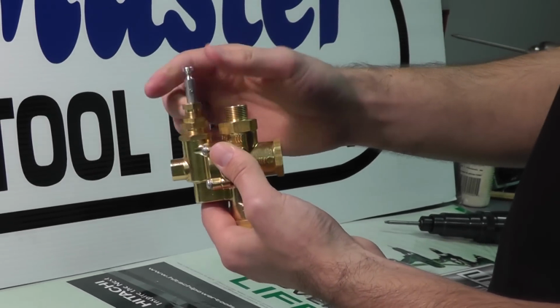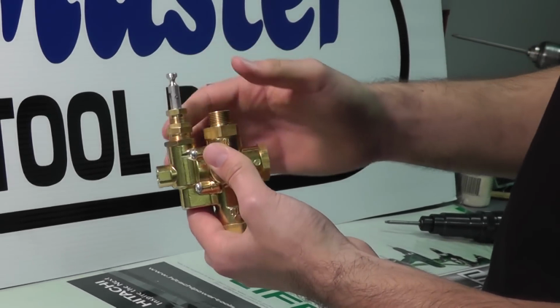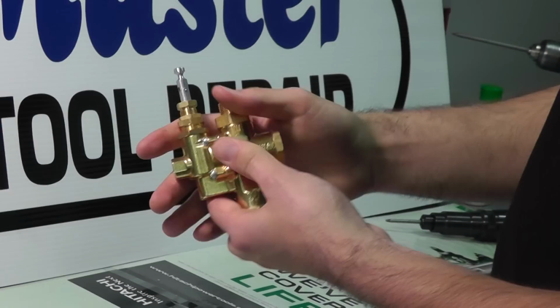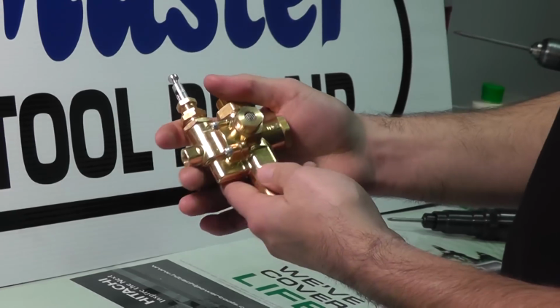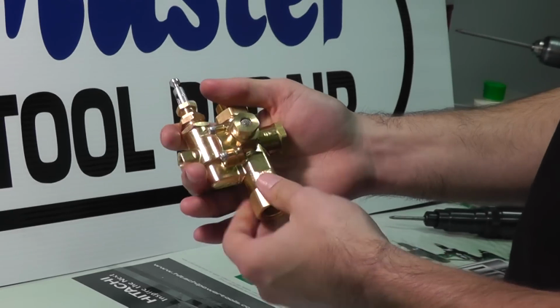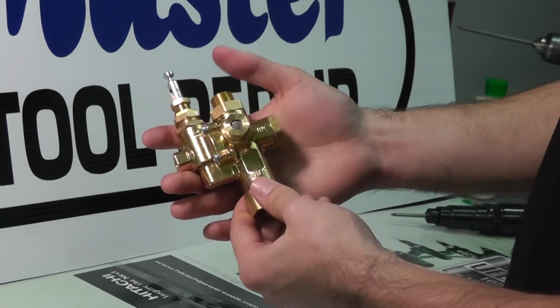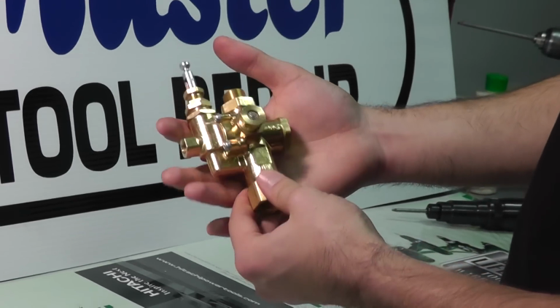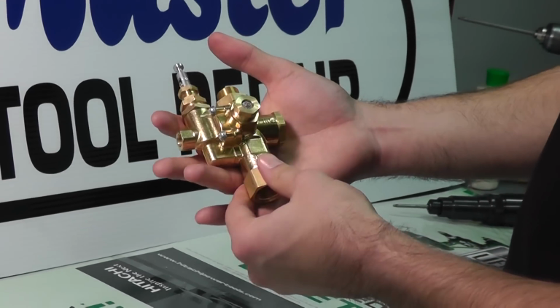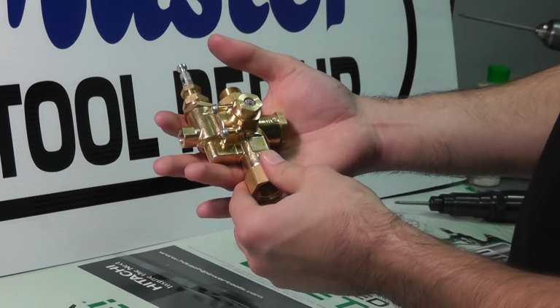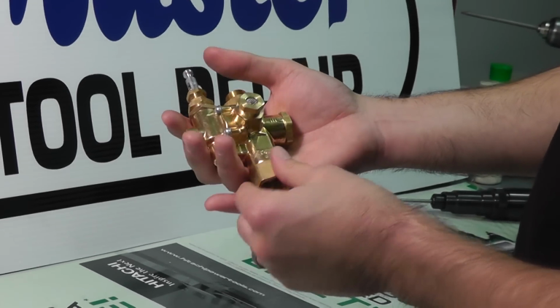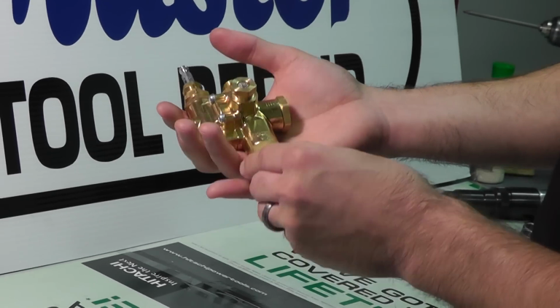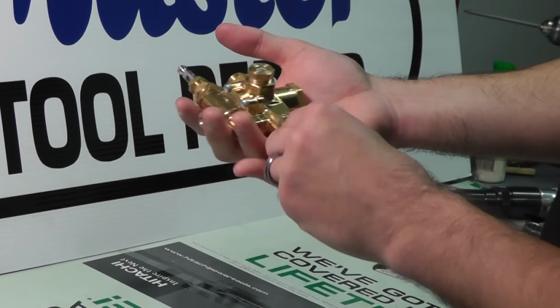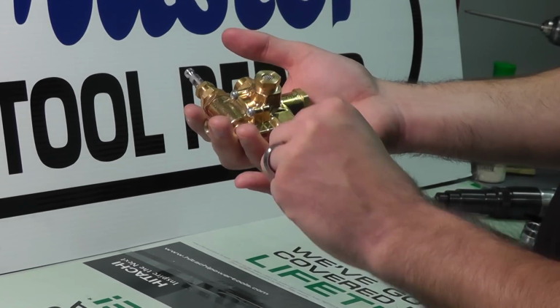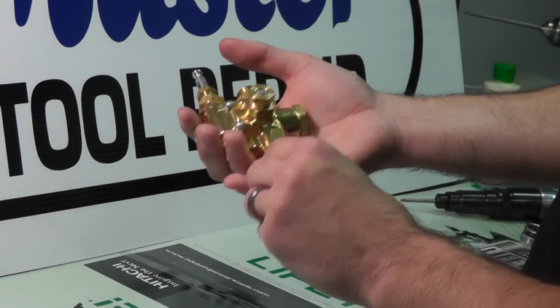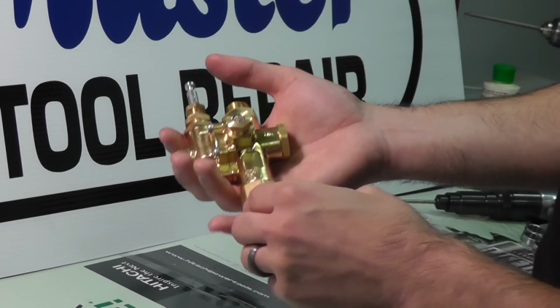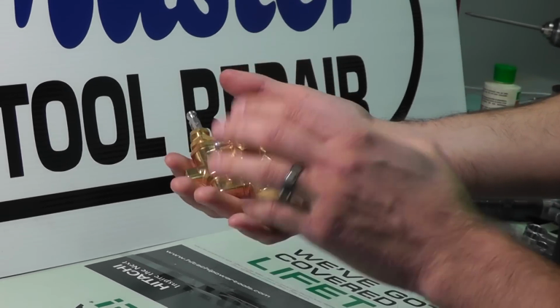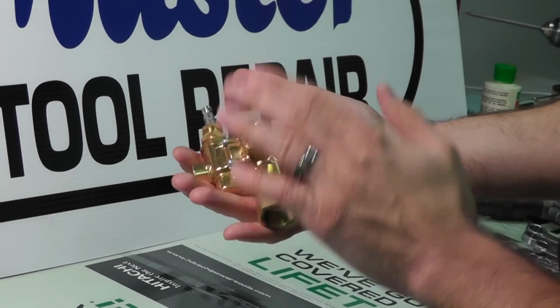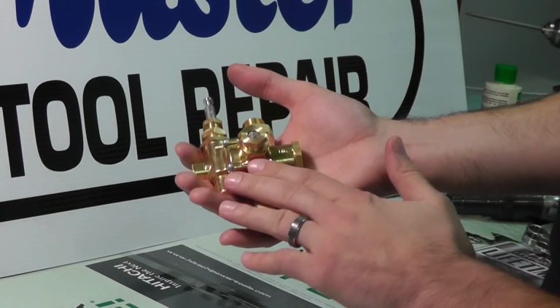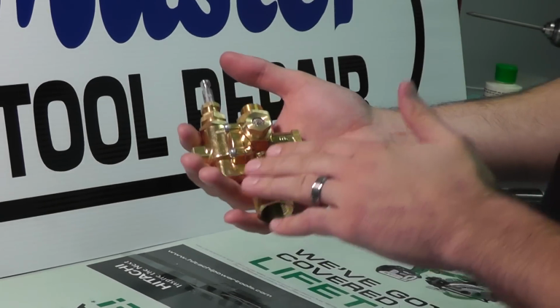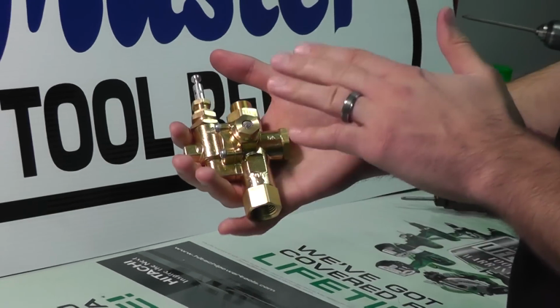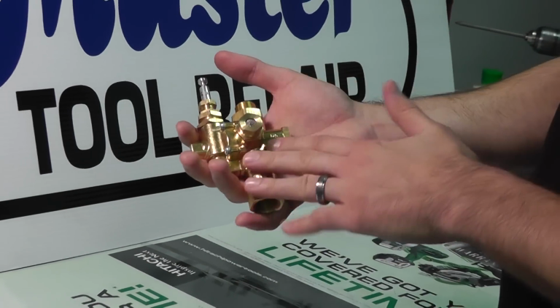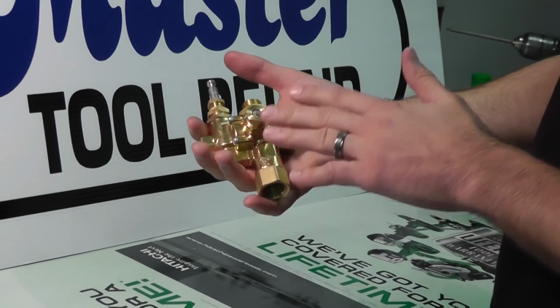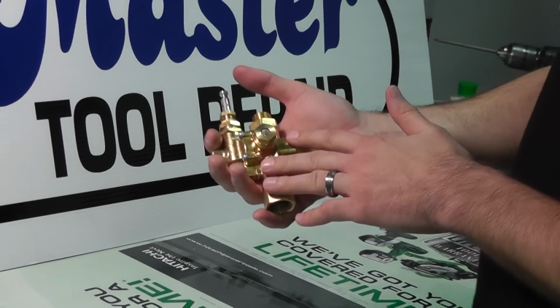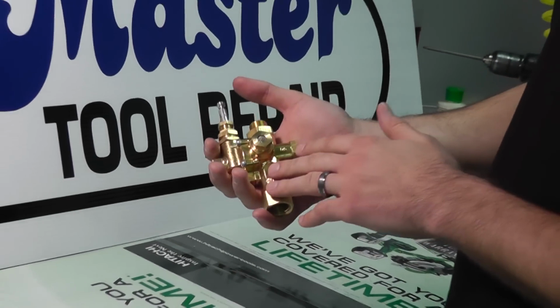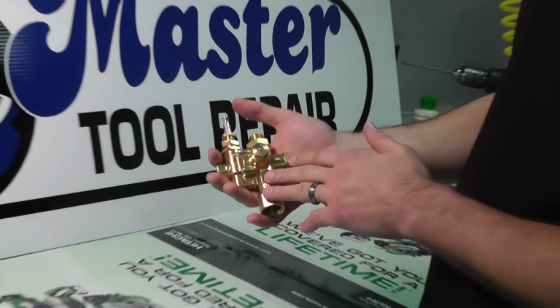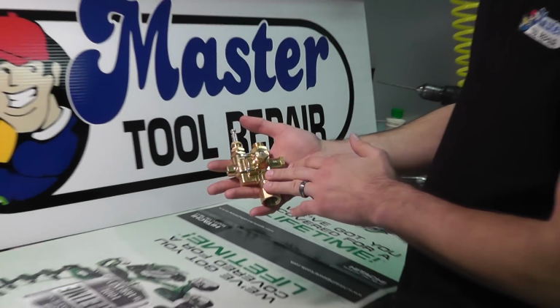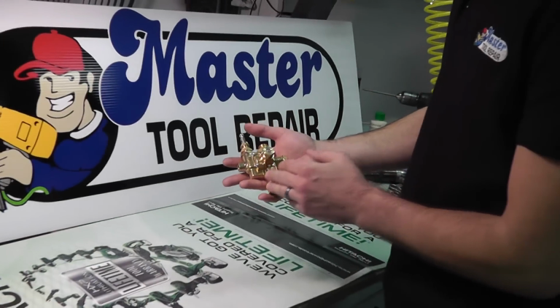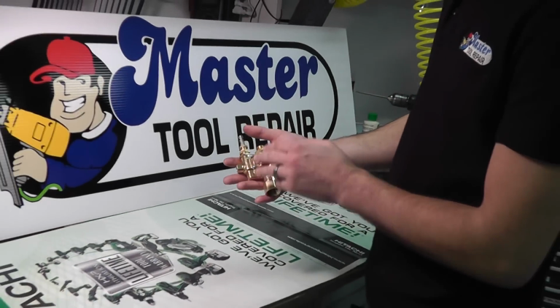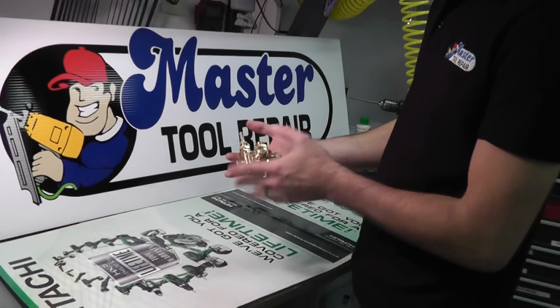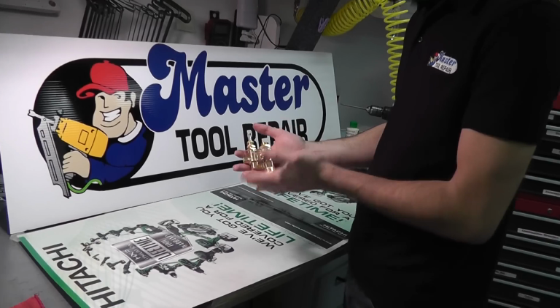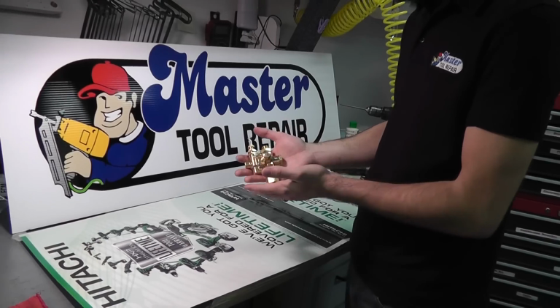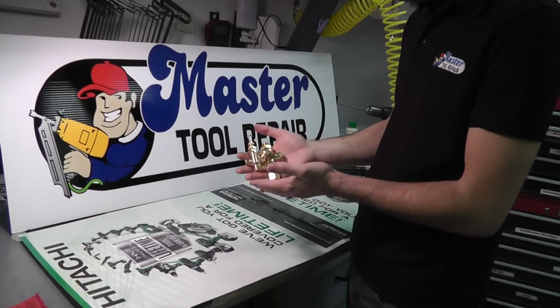Essentially that's how to choose the right pilot valve, and this is a very popular style. Again, yours may appear differently than this, but these are the basic functions.